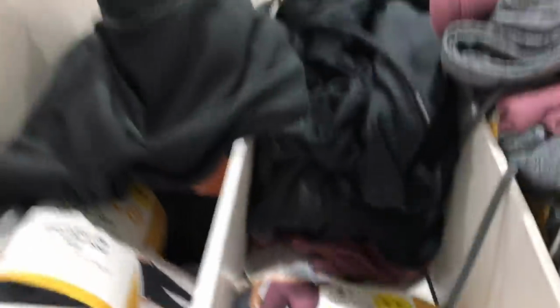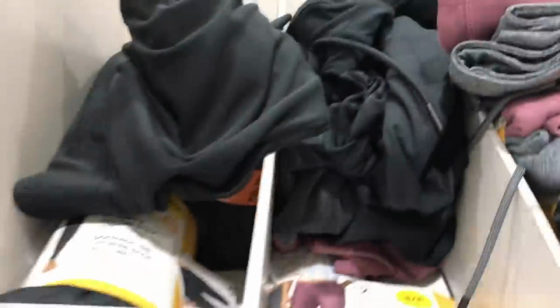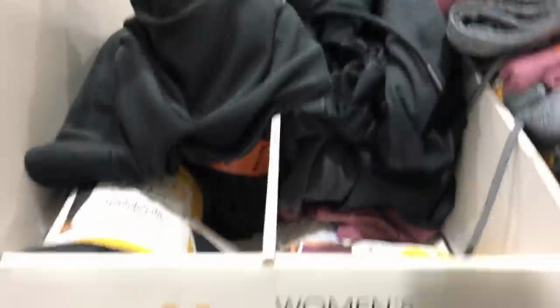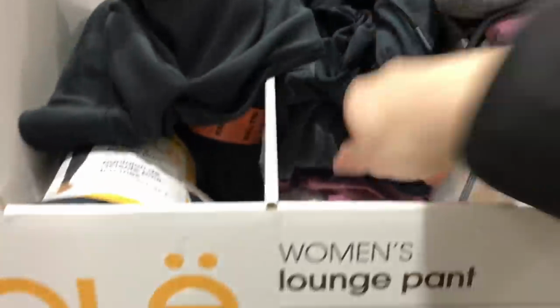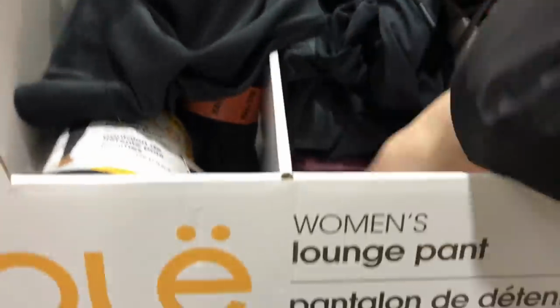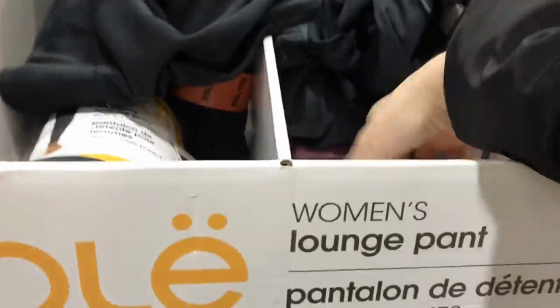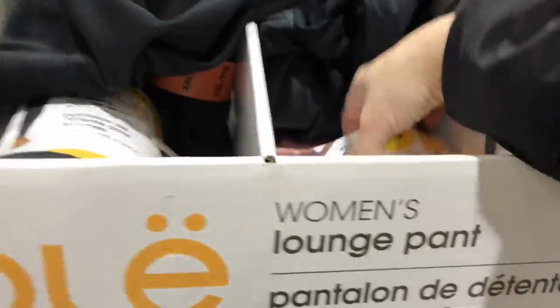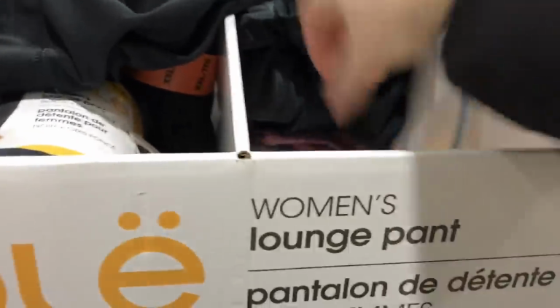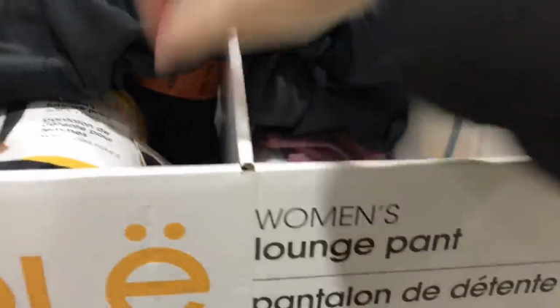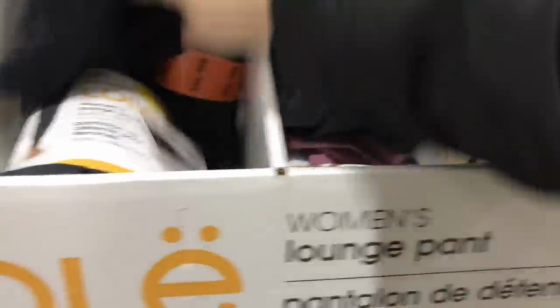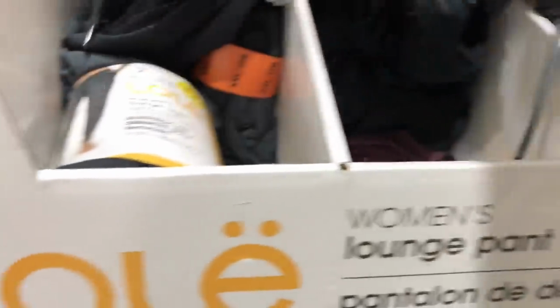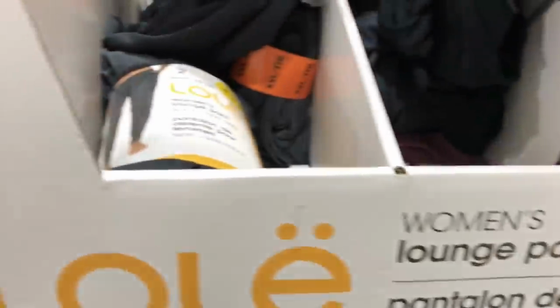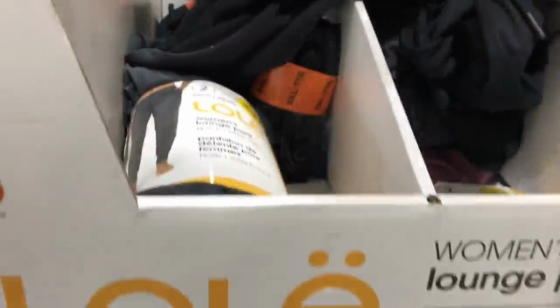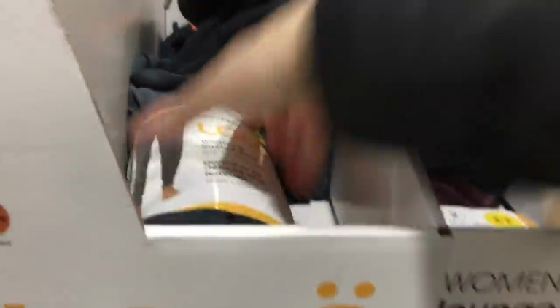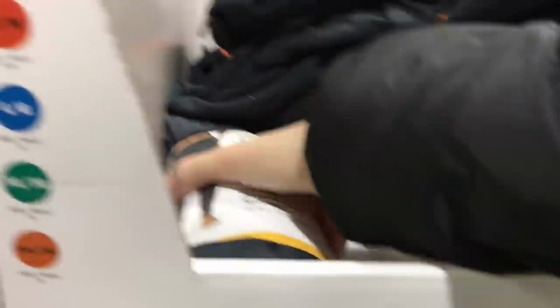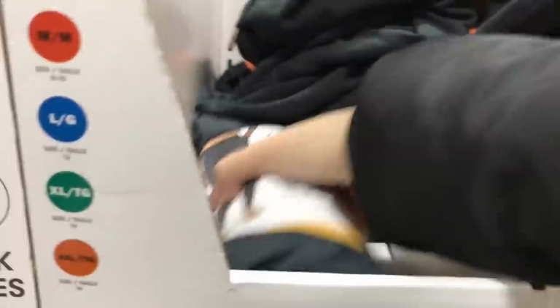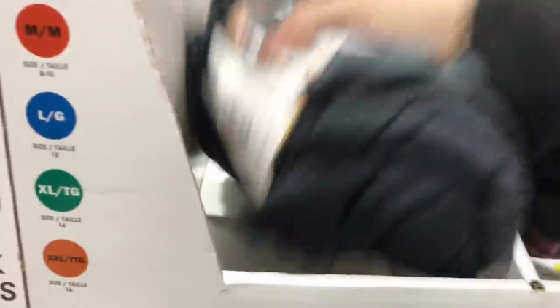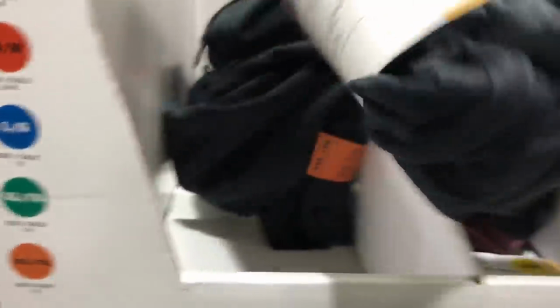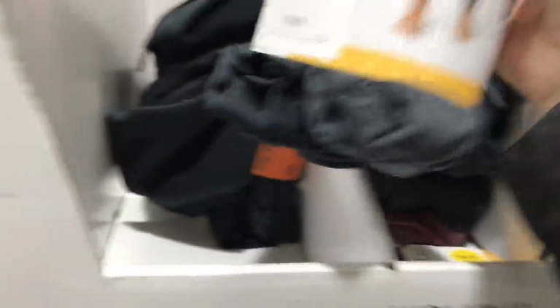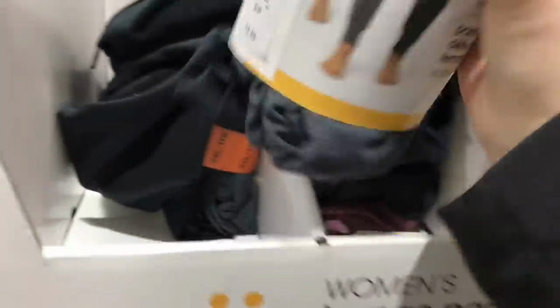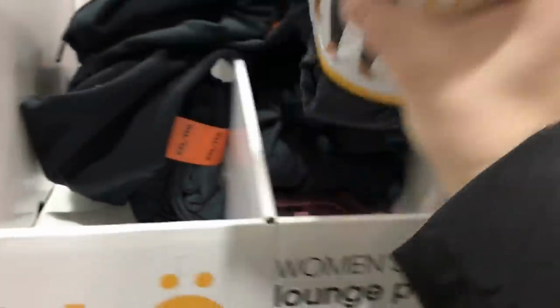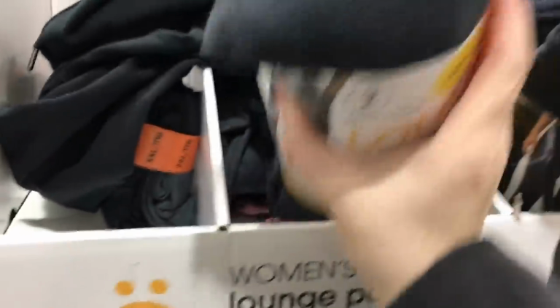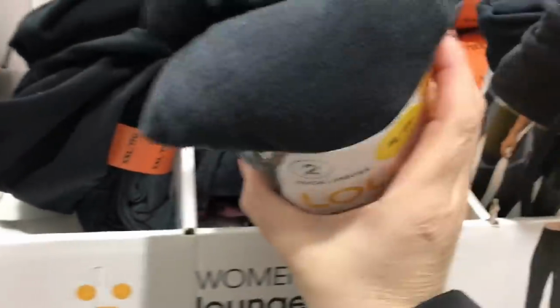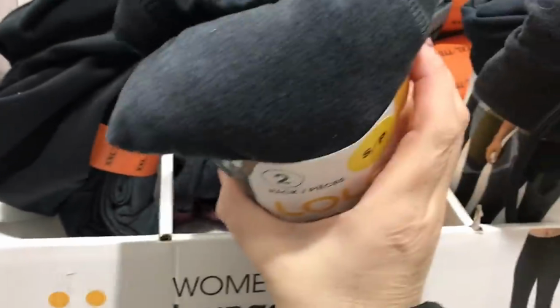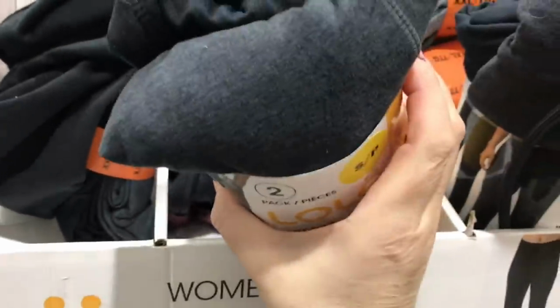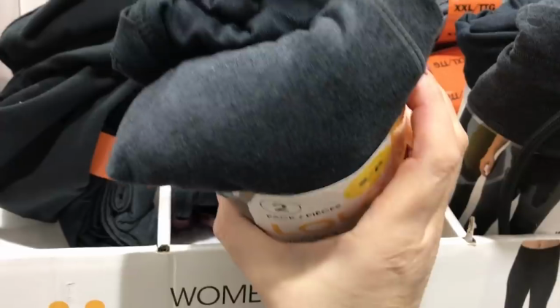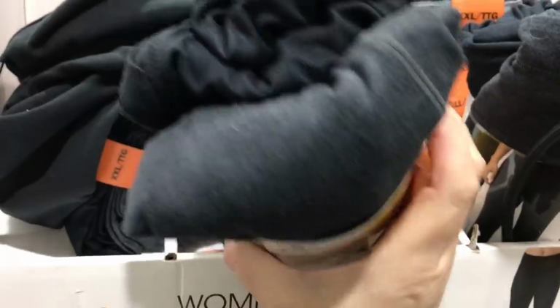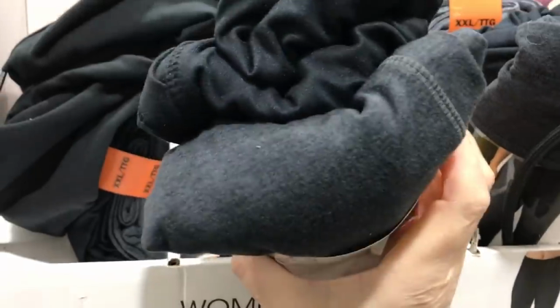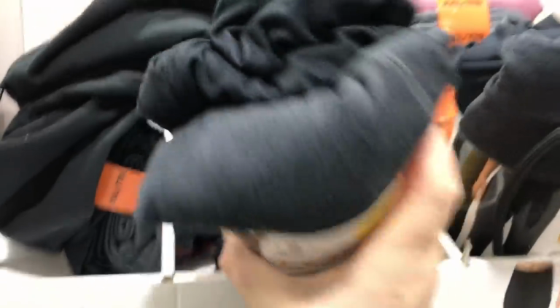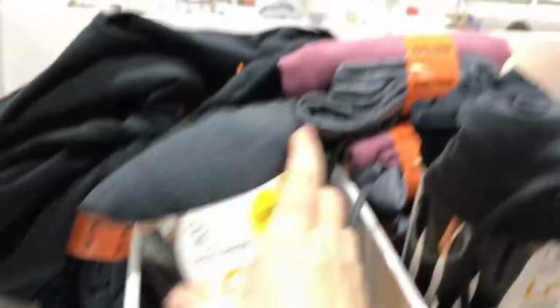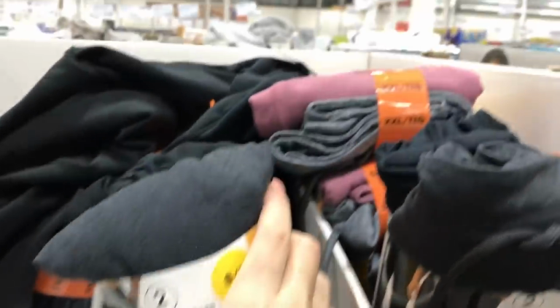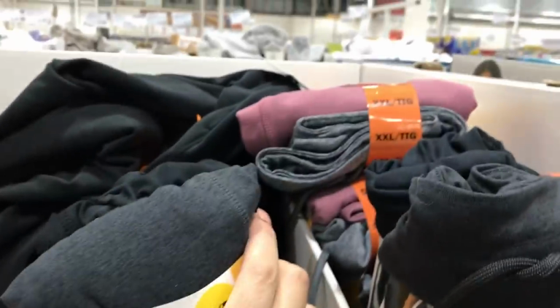Anyways, there's a few colors to choose from, and maybe you can get lucky, but I hear they're very, very comfortable.